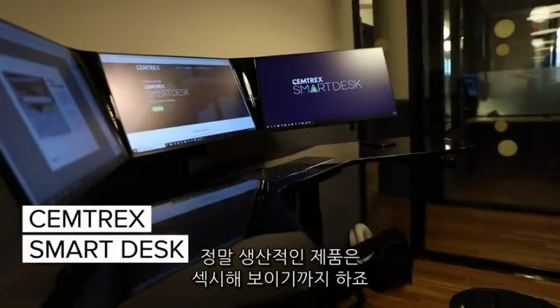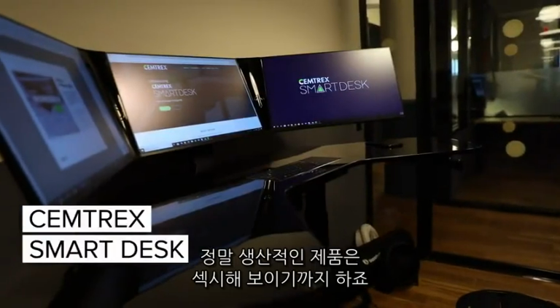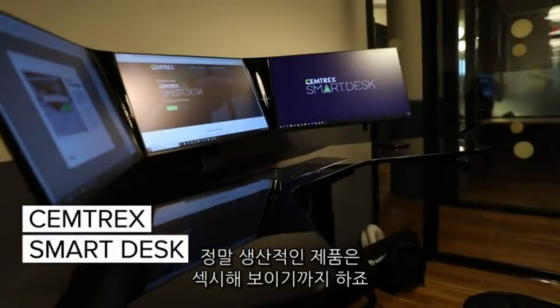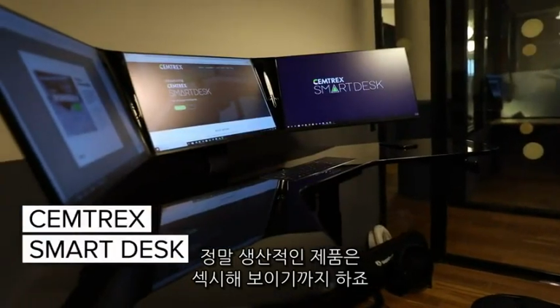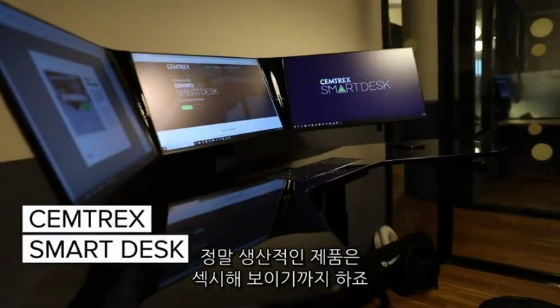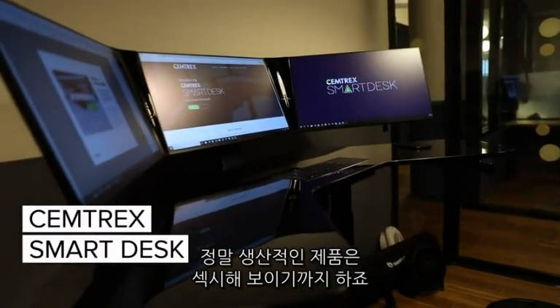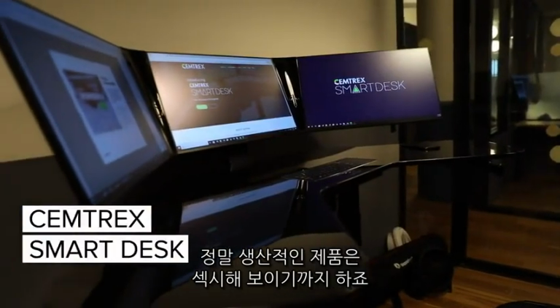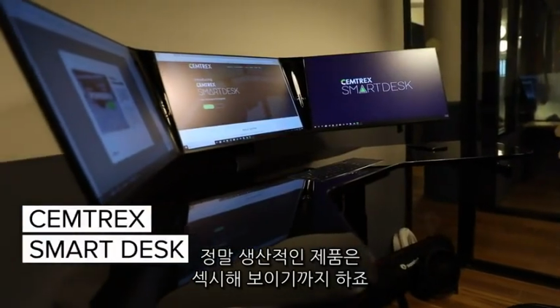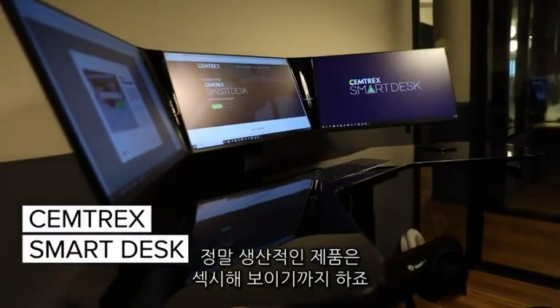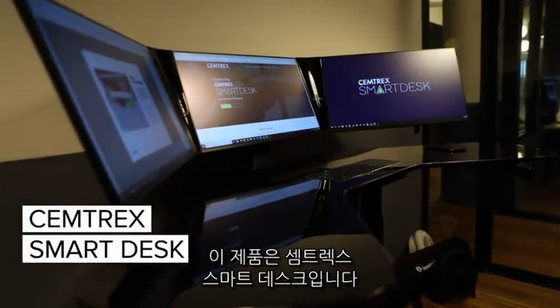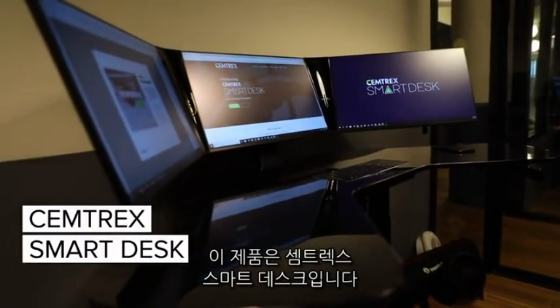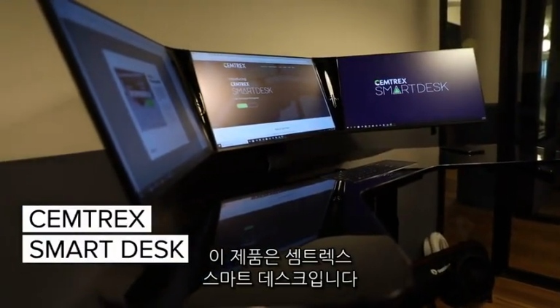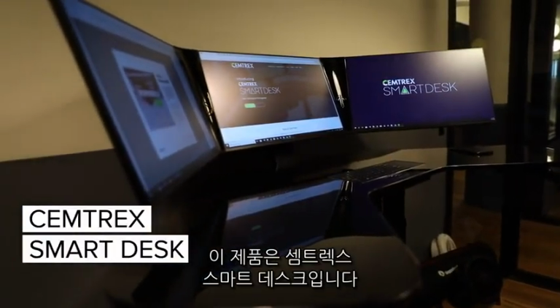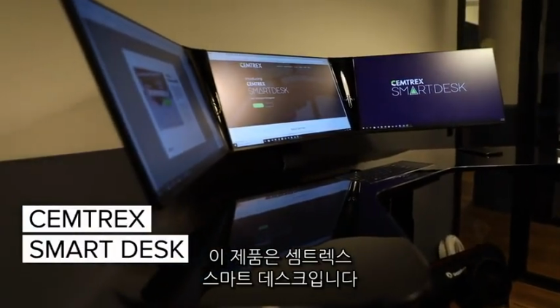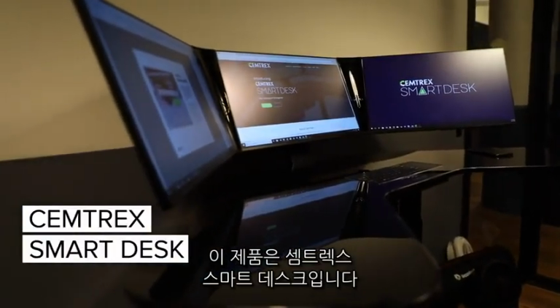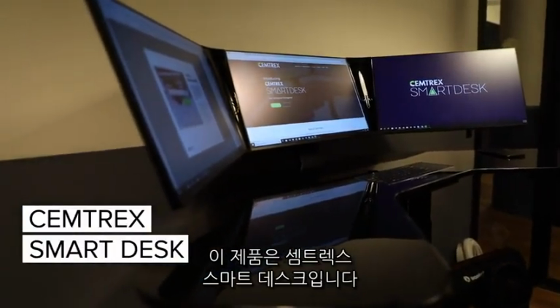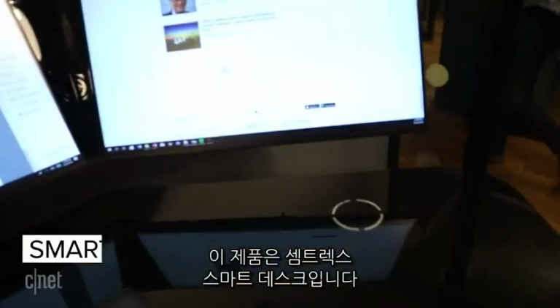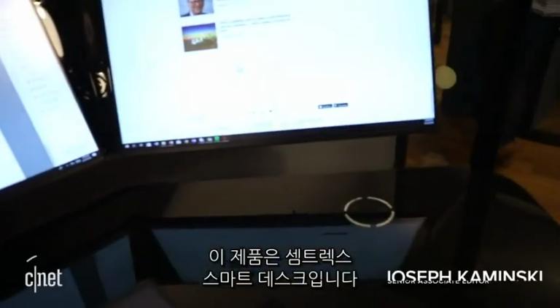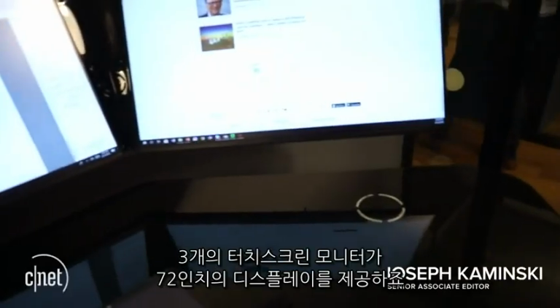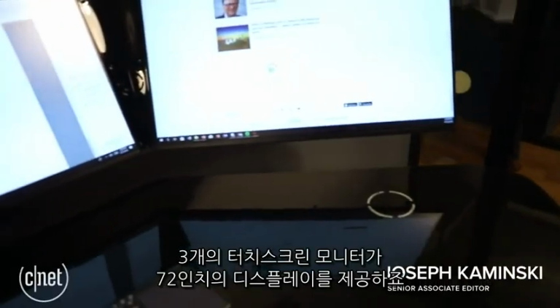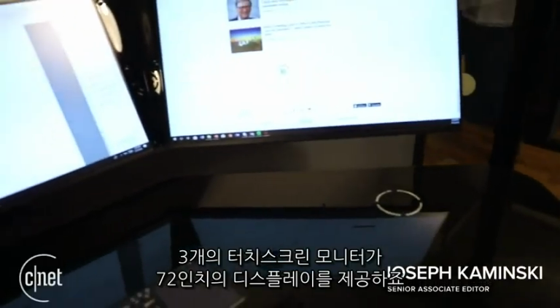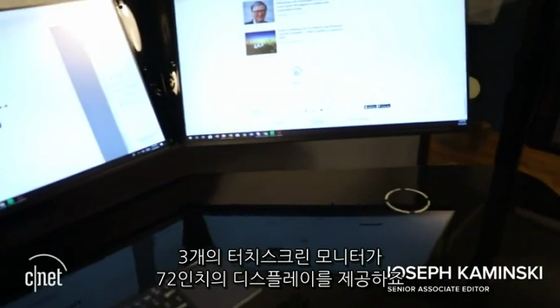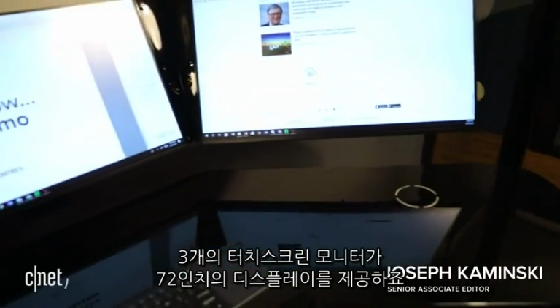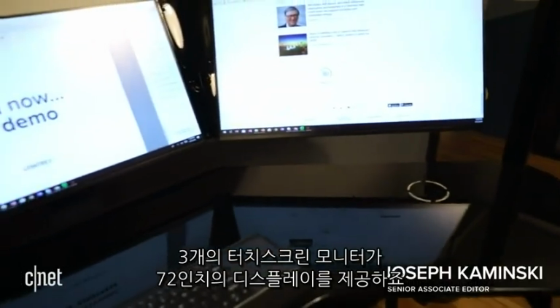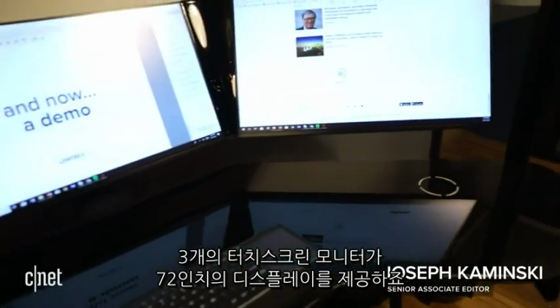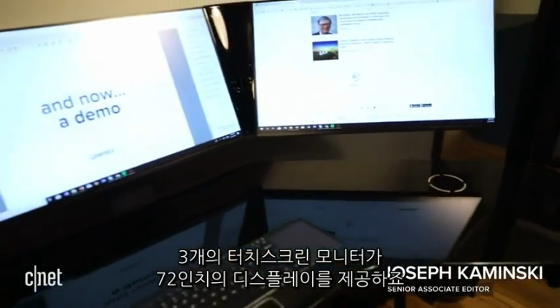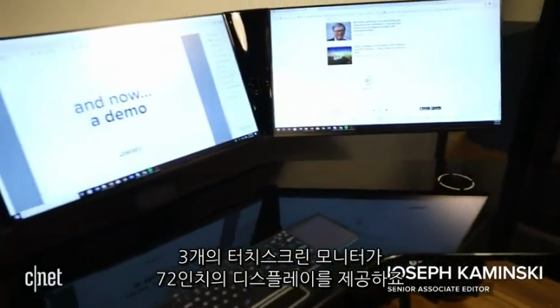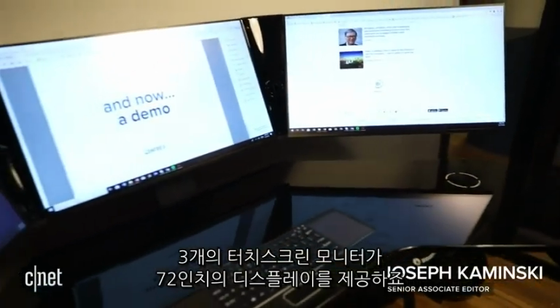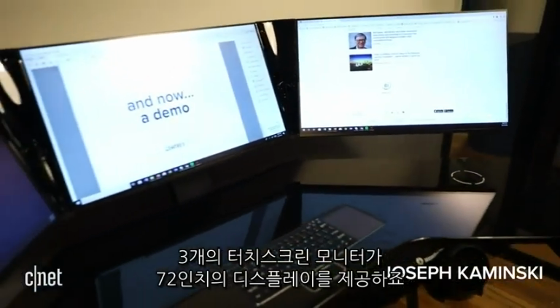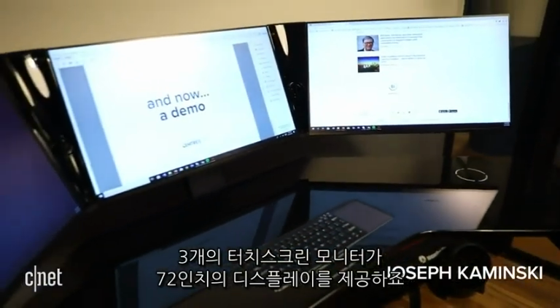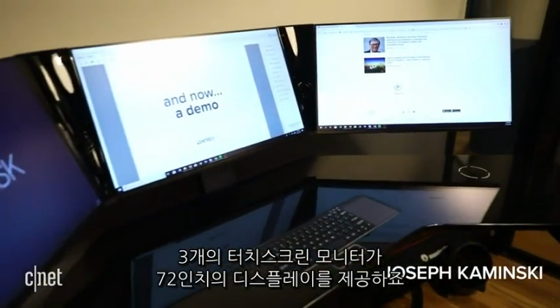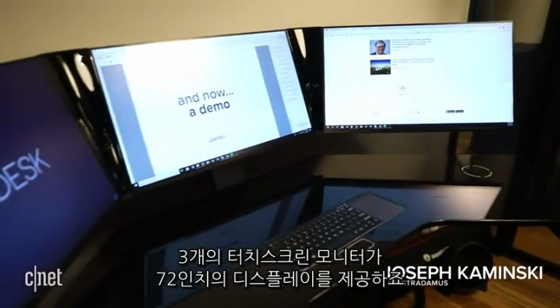Productivity has never looked so sexy. This is the Semtrex Smart Desk, sporting 72 inches of touch screen real estate across three displays.